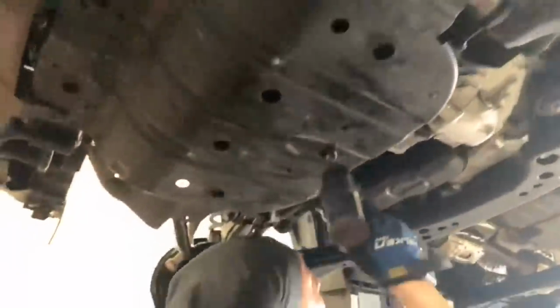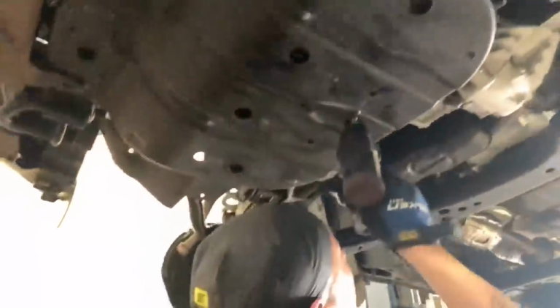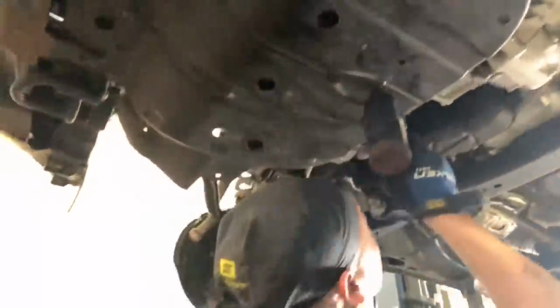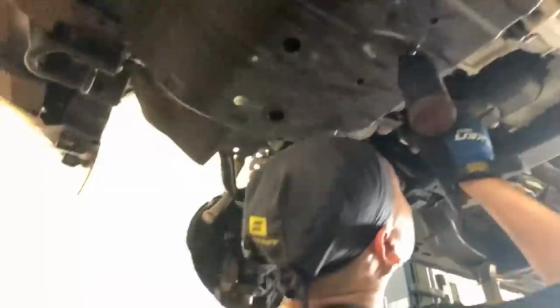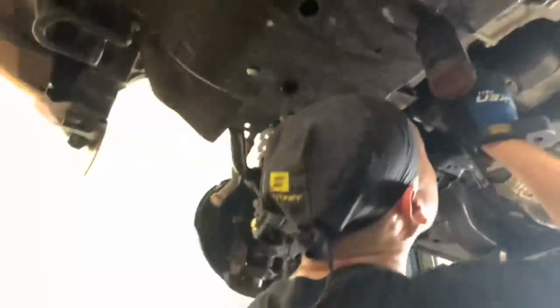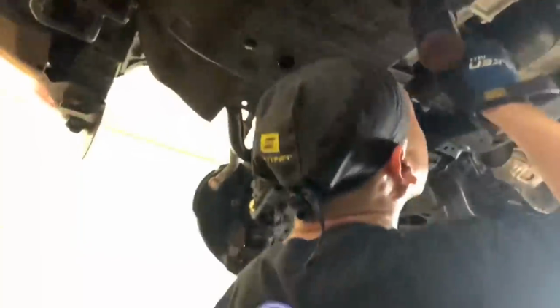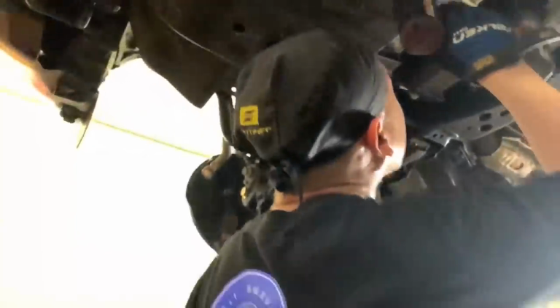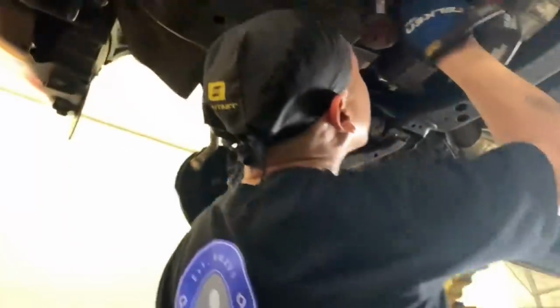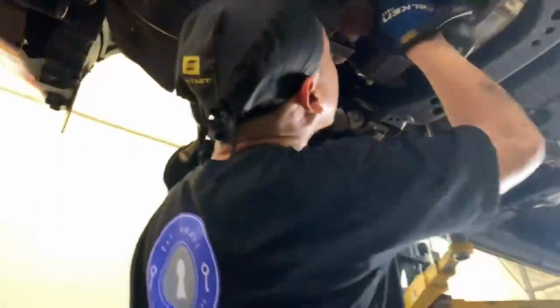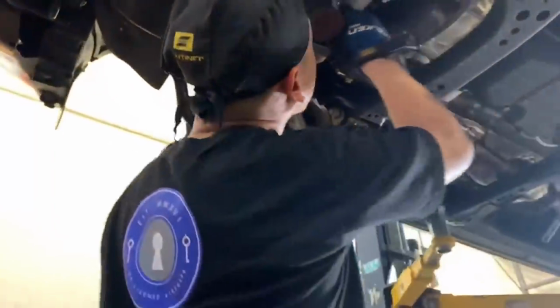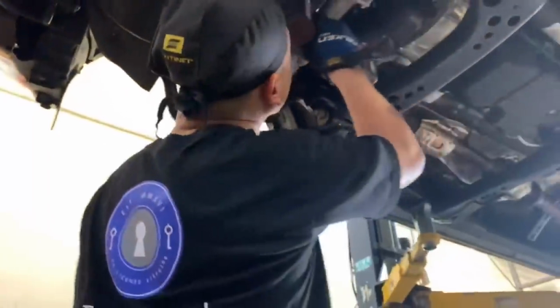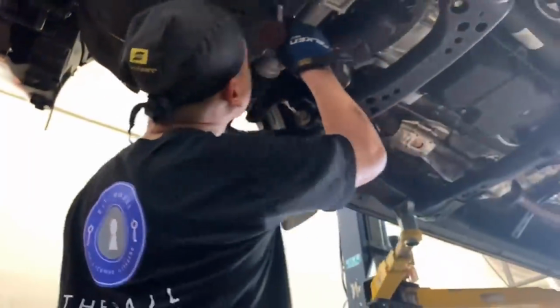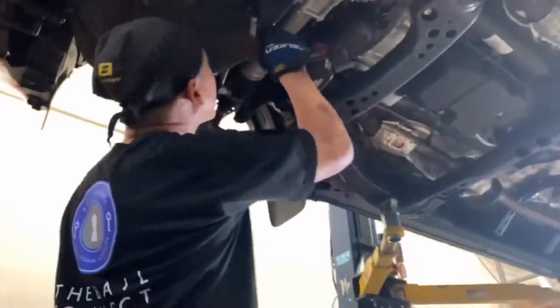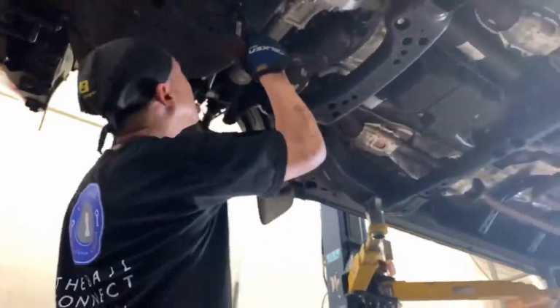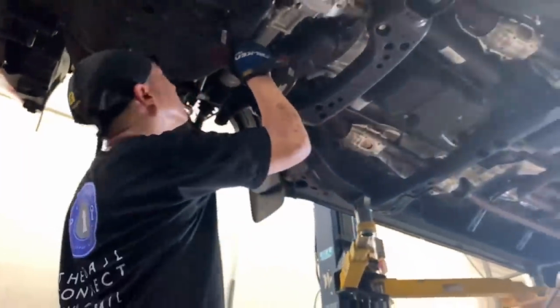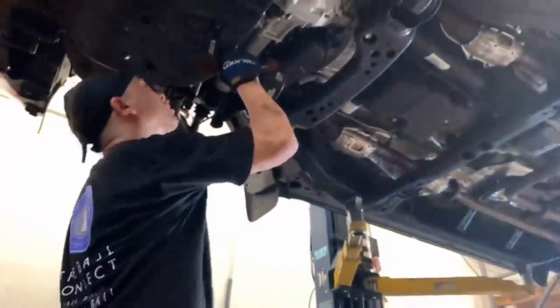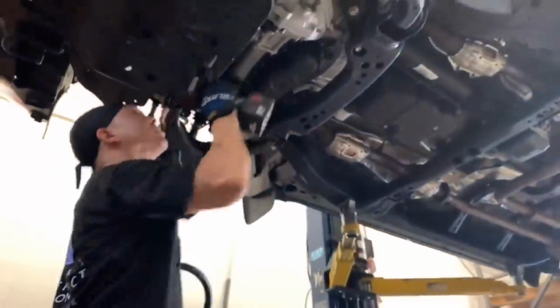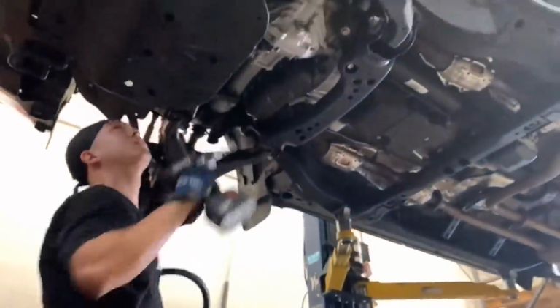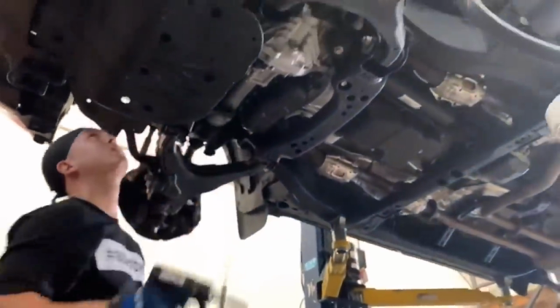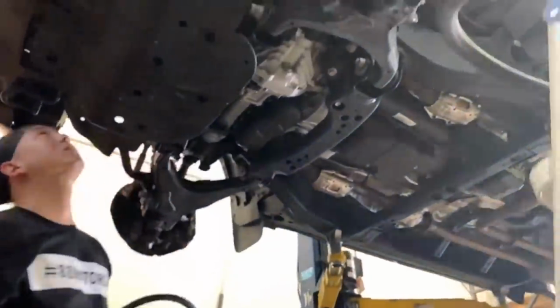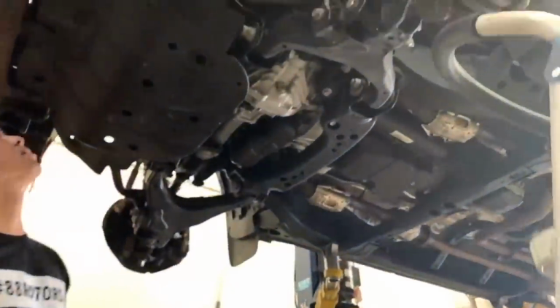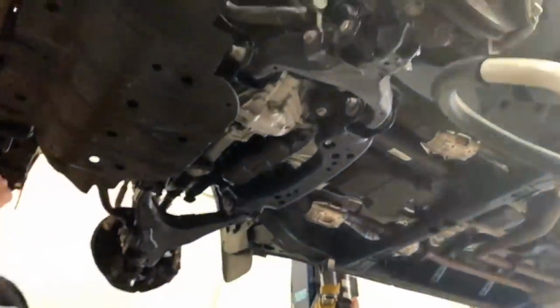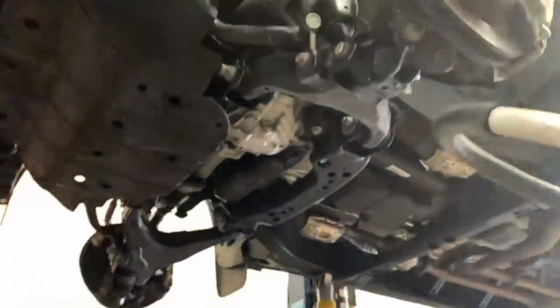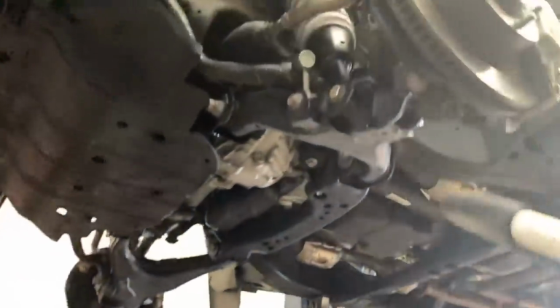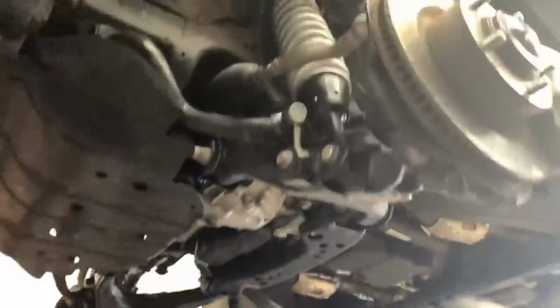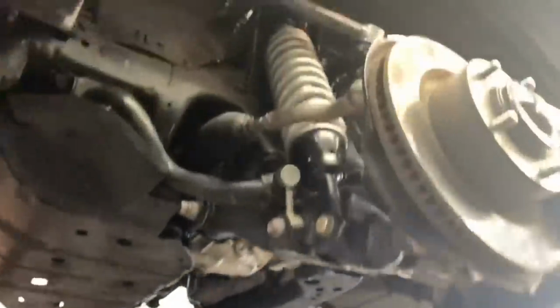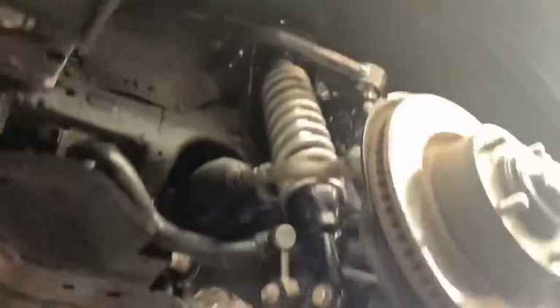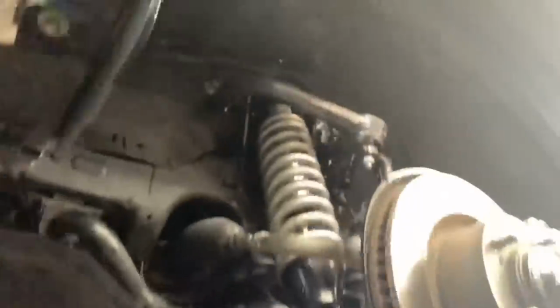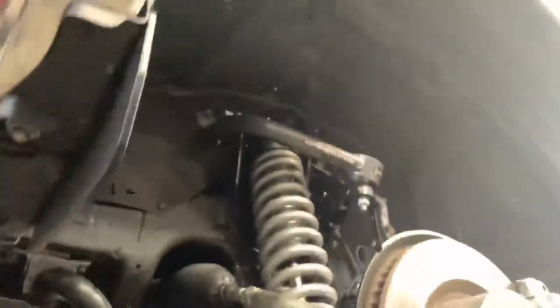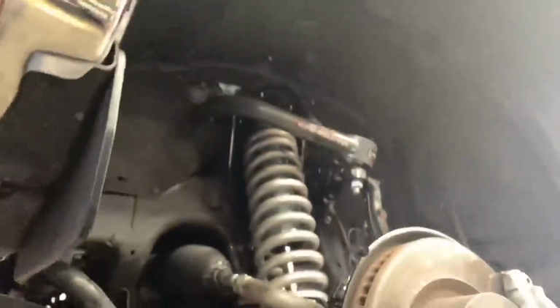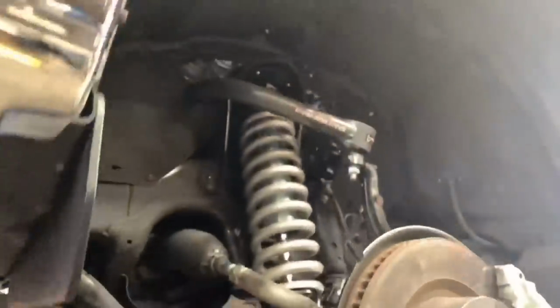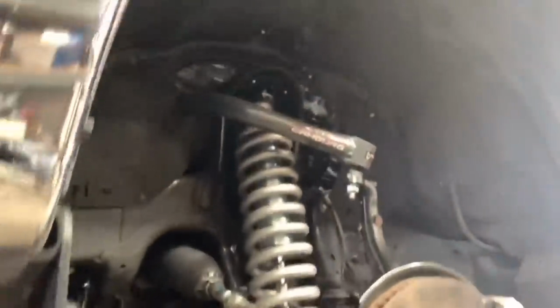As our techs finish the suspension install on this one, our wheel and tire techs have already mounted the wheels and tires and are about to put them on to the vehicle now.